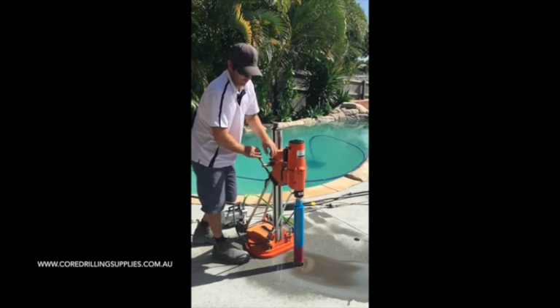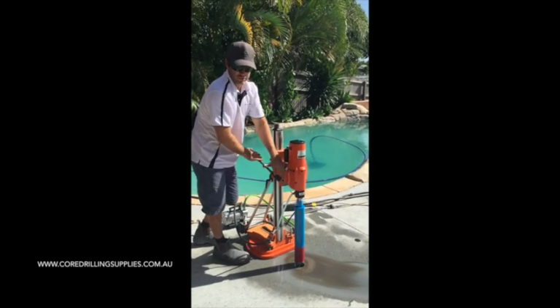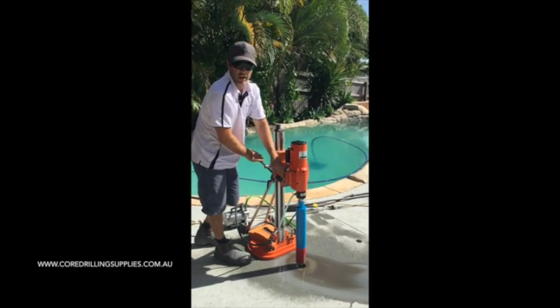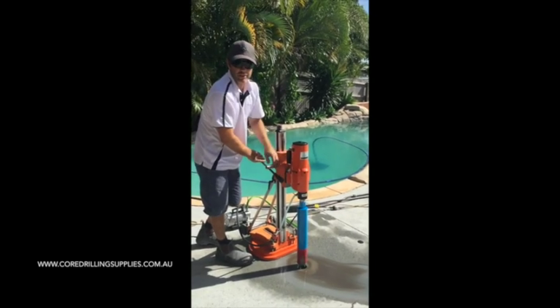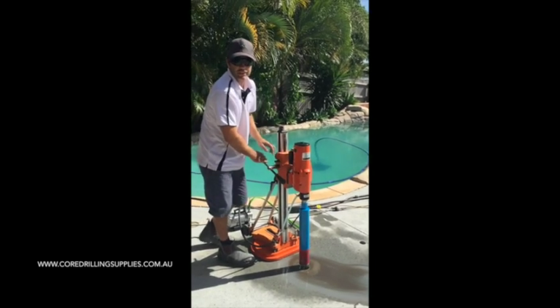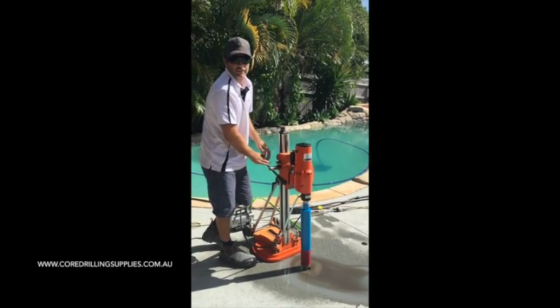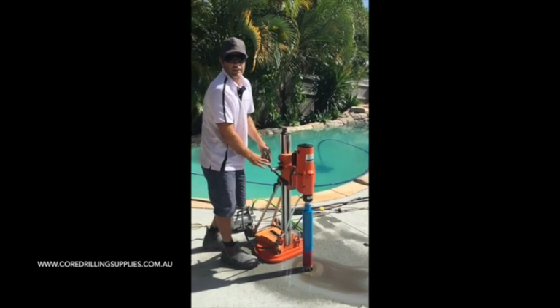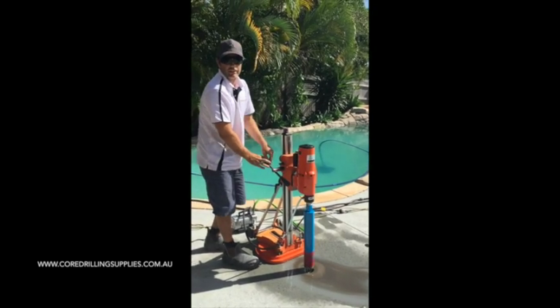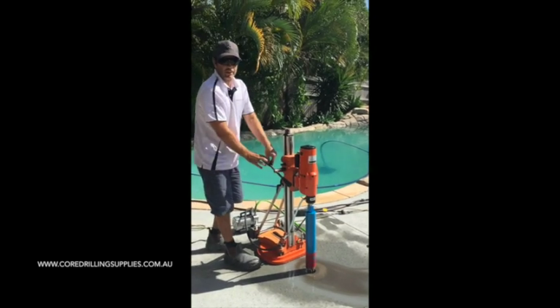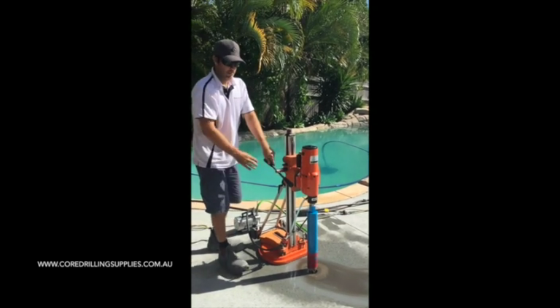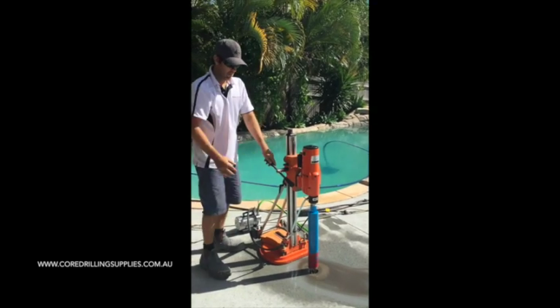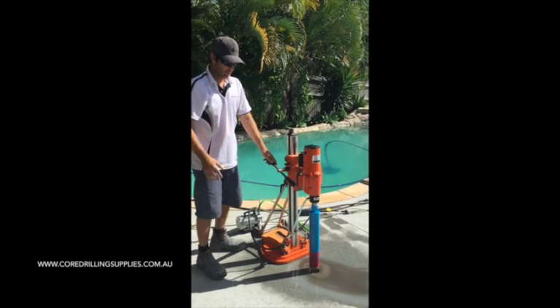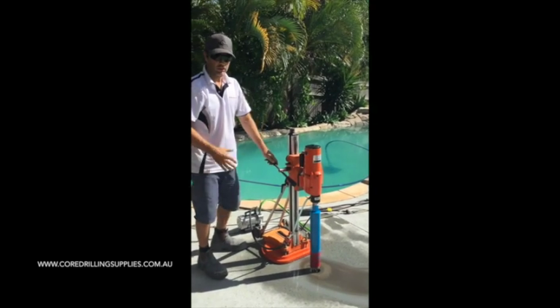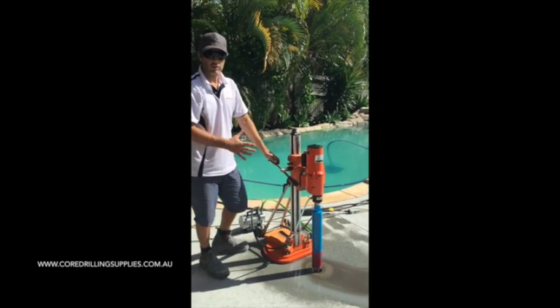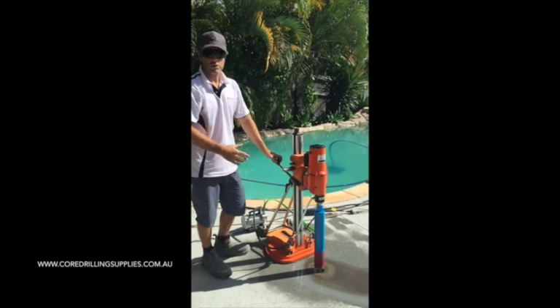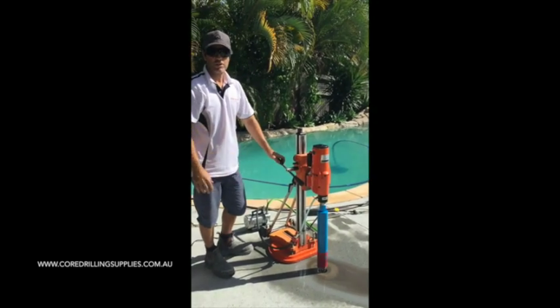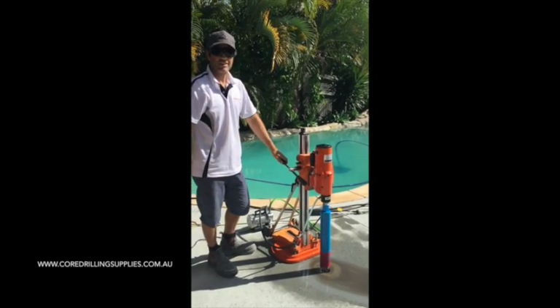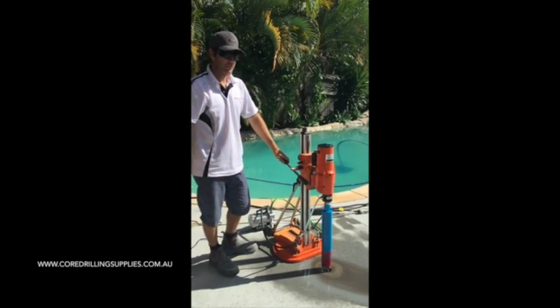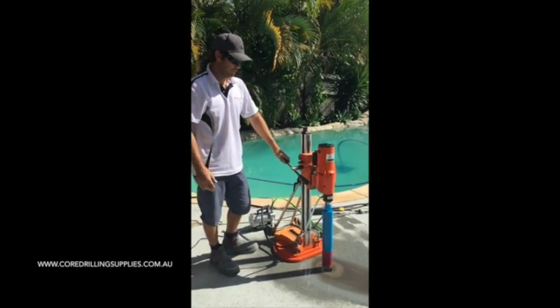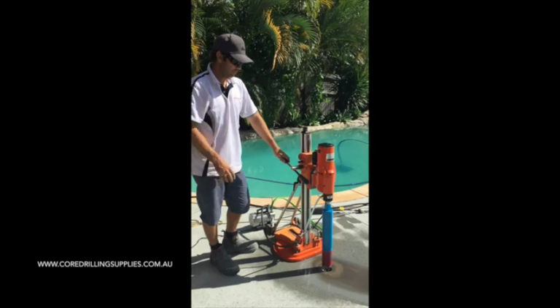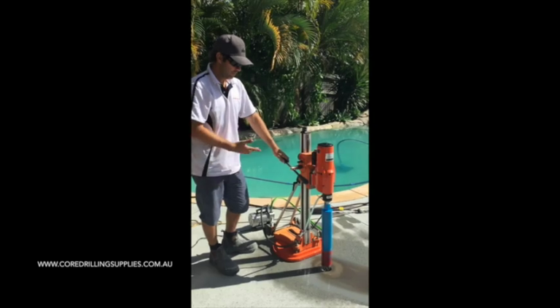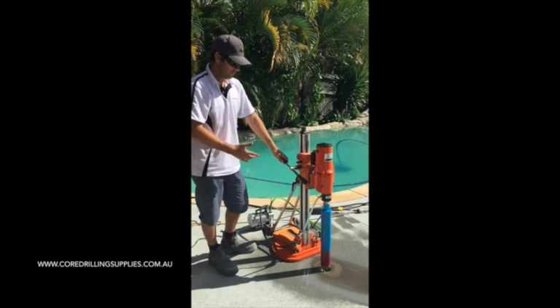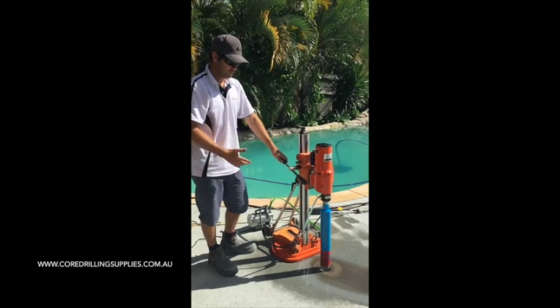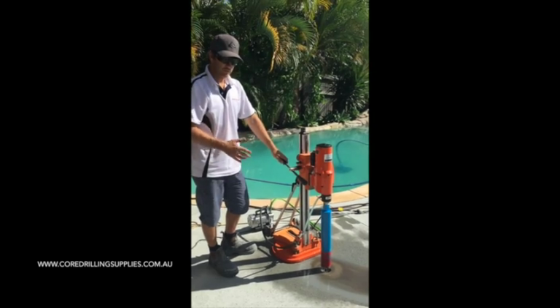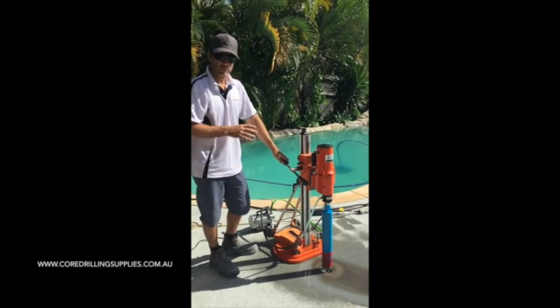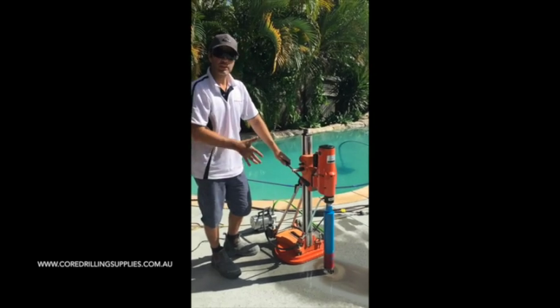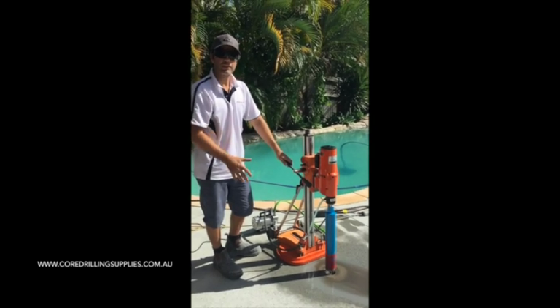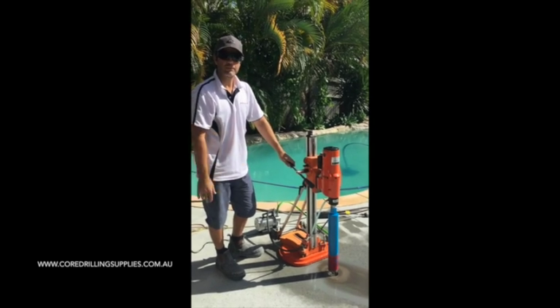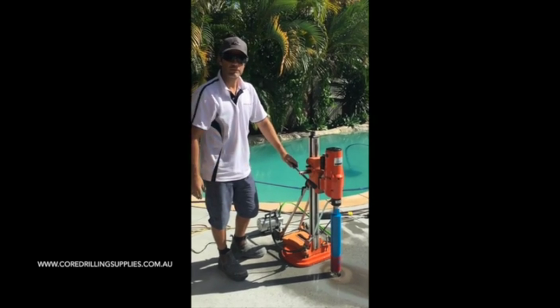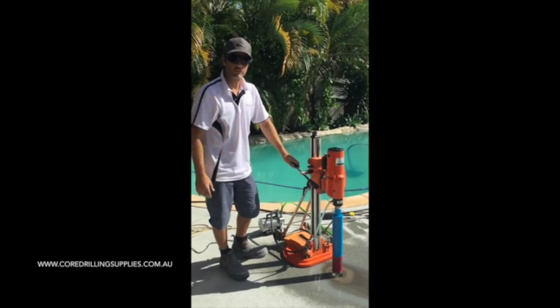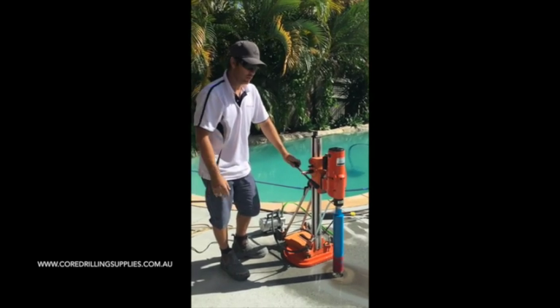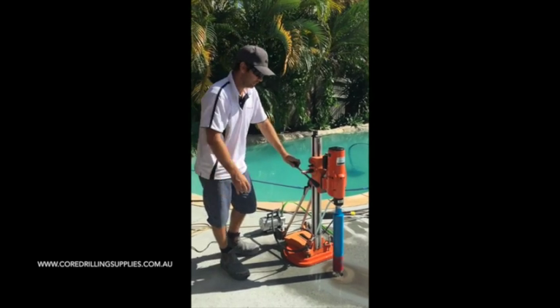Just noticing that not a lot of pressure needs to be applied to the drill - just let the drill bit do the work.